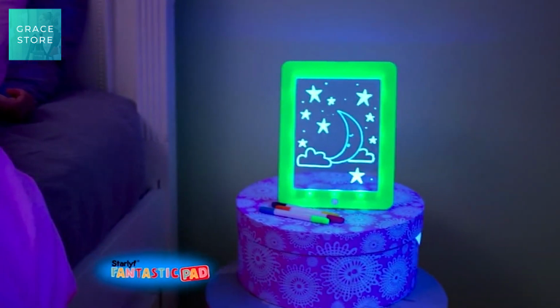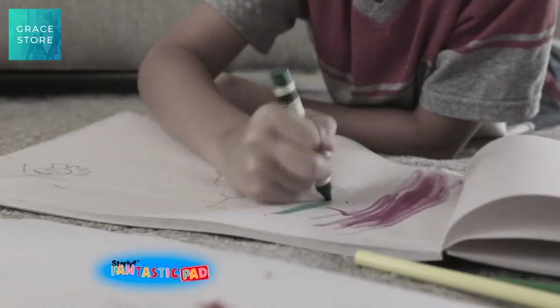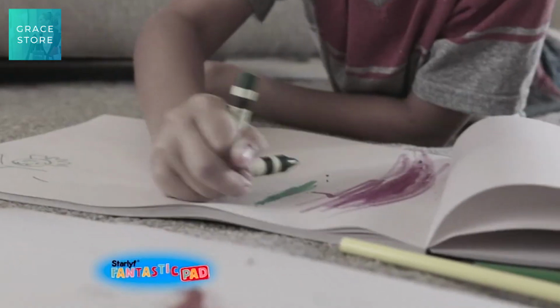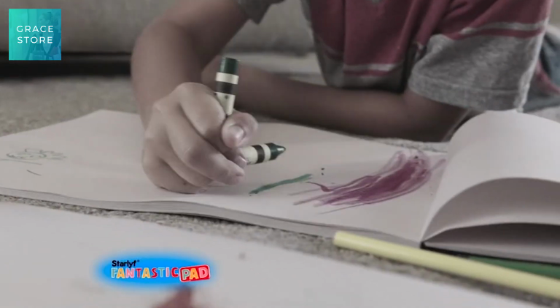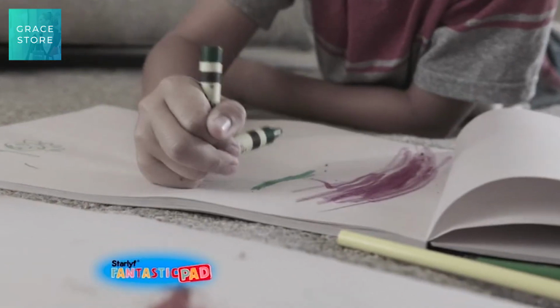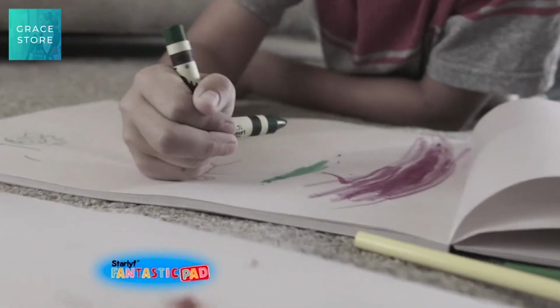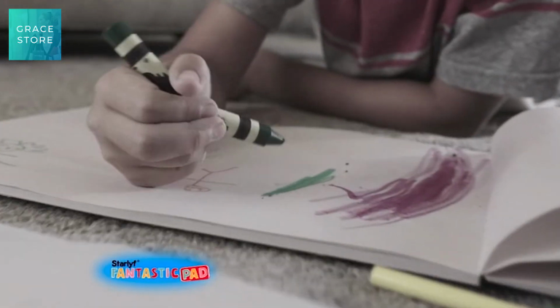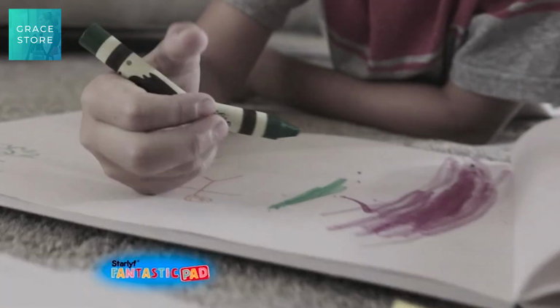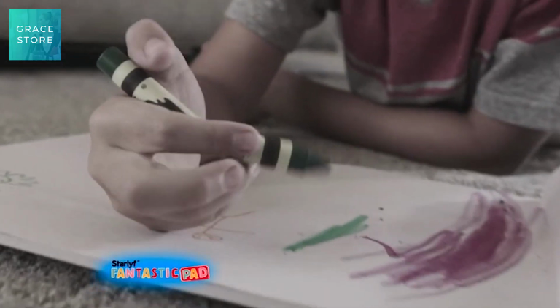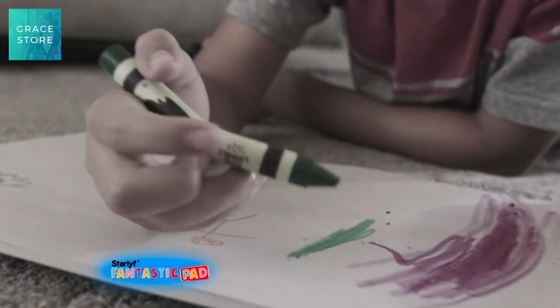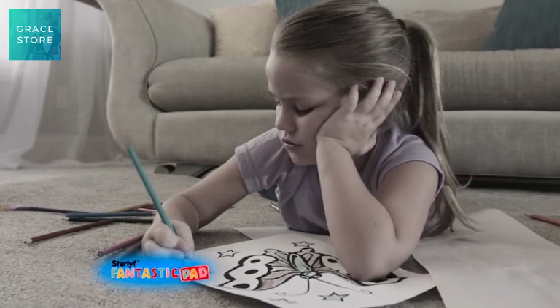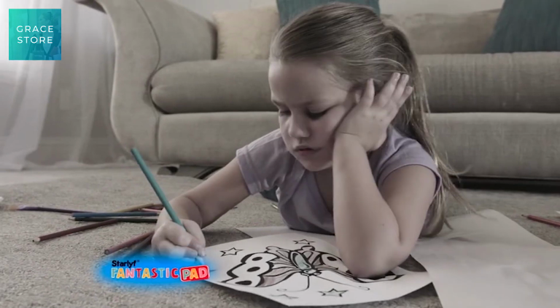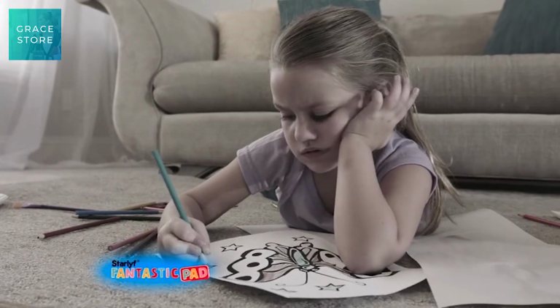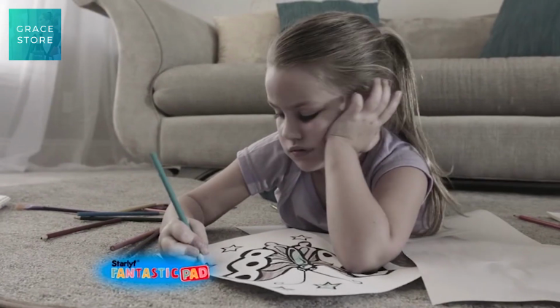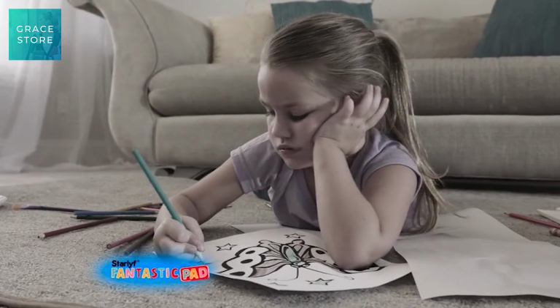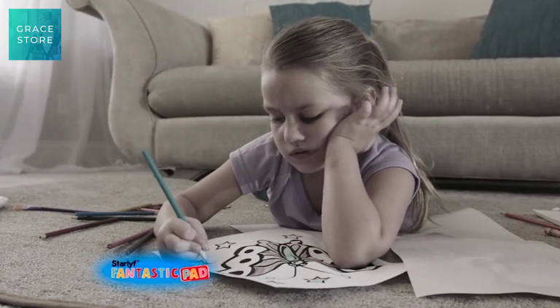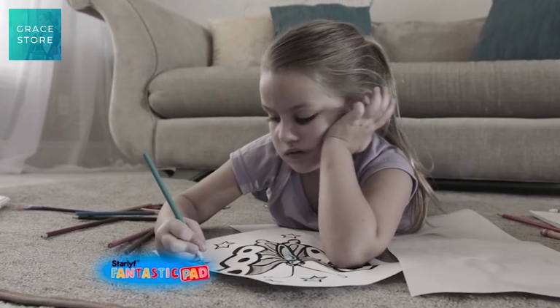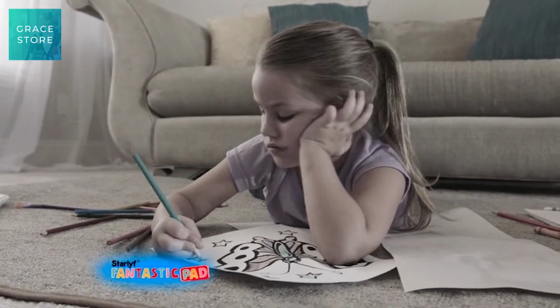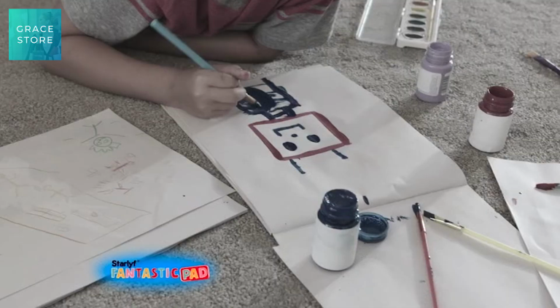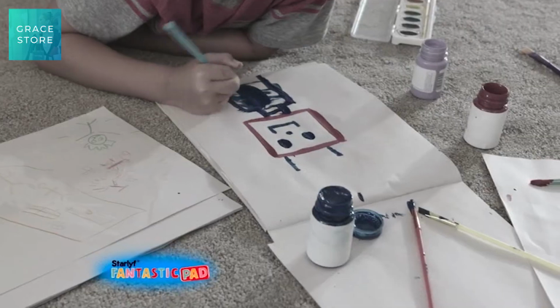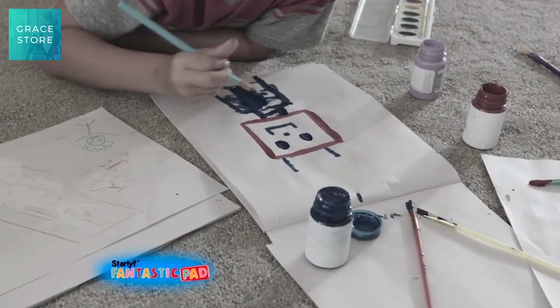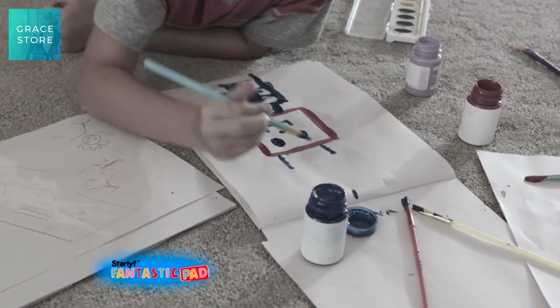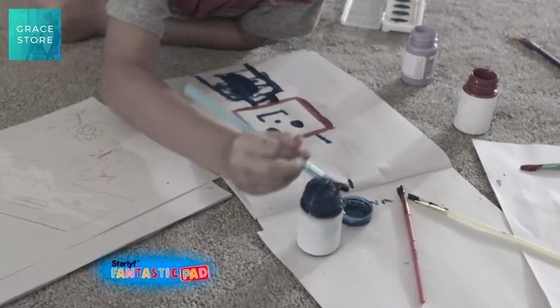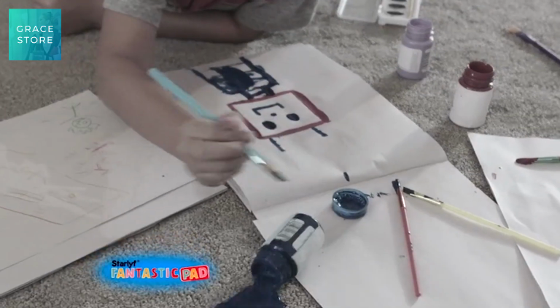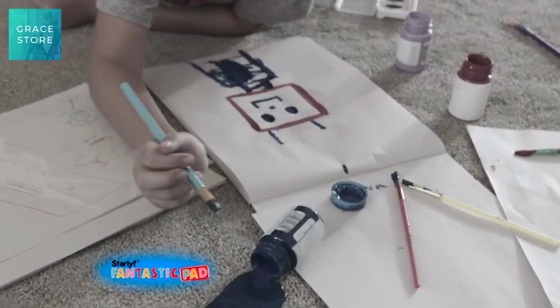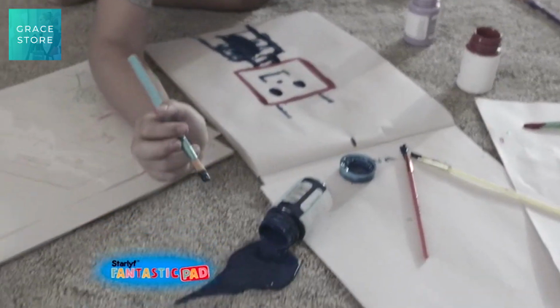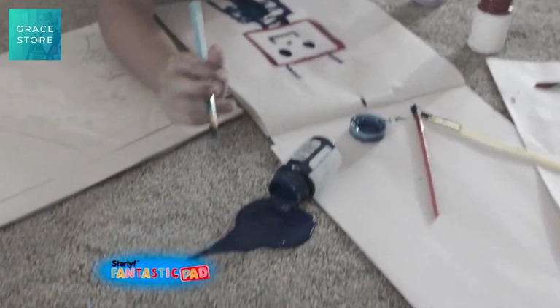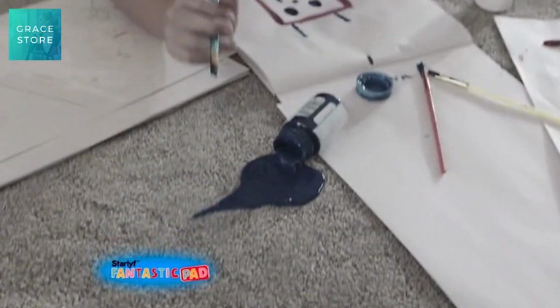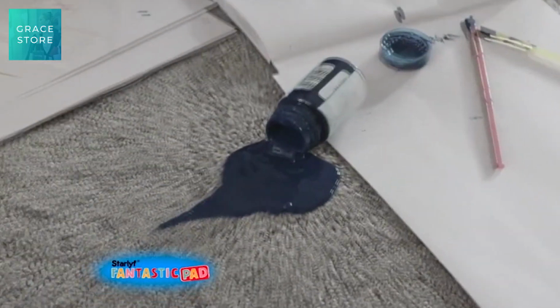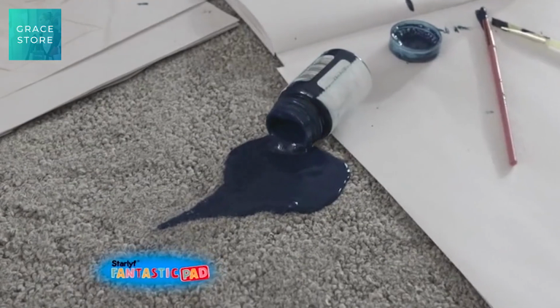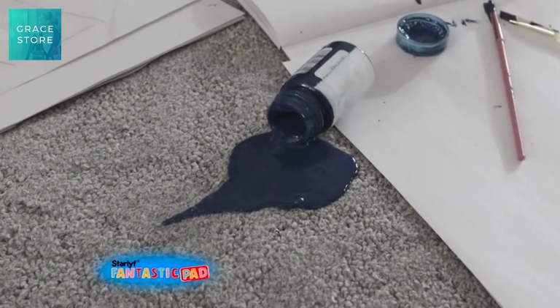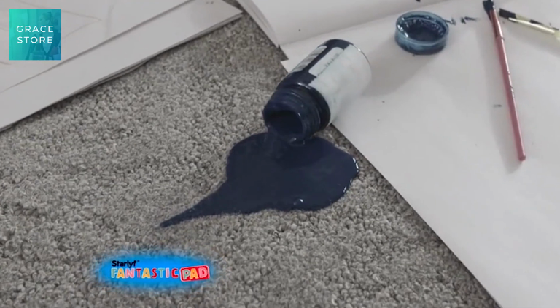Forget about broken crayons and boring old pencils and paper, and never make a mess with those paints again.